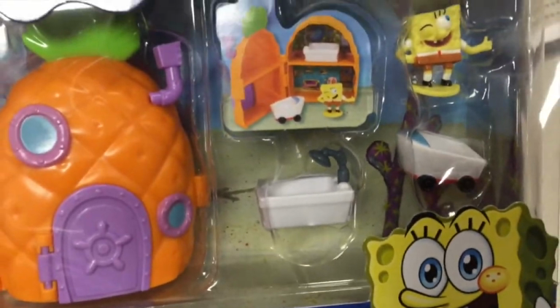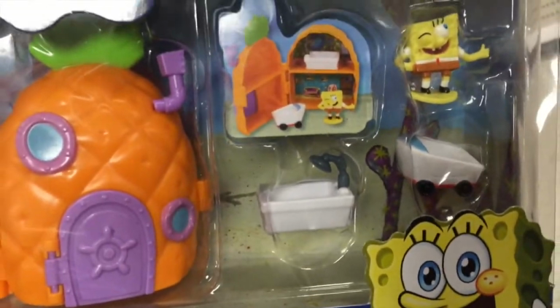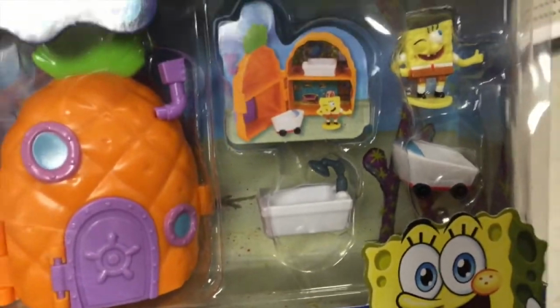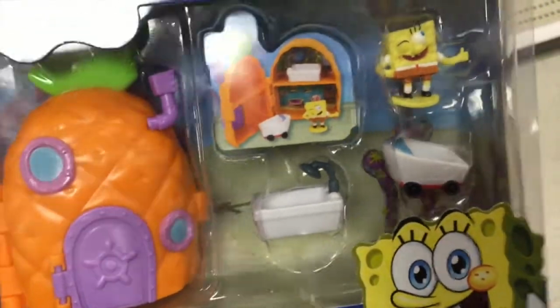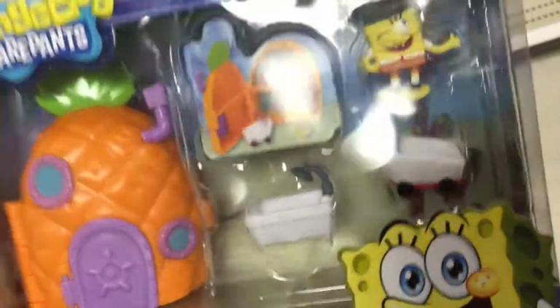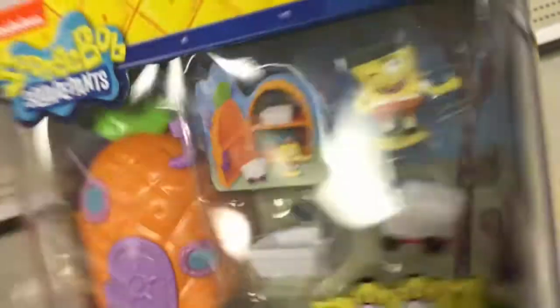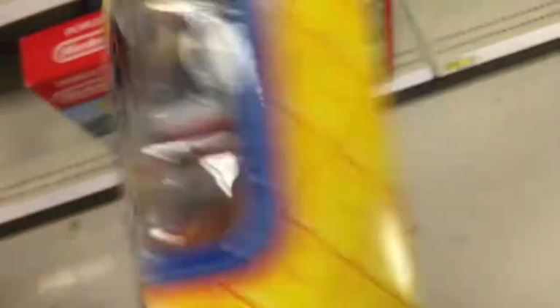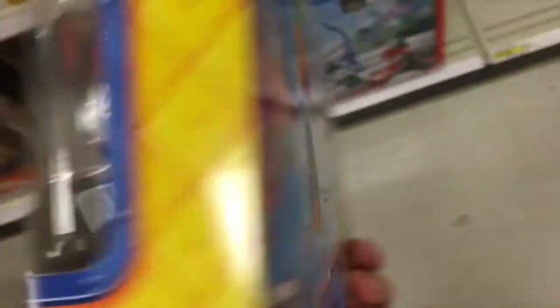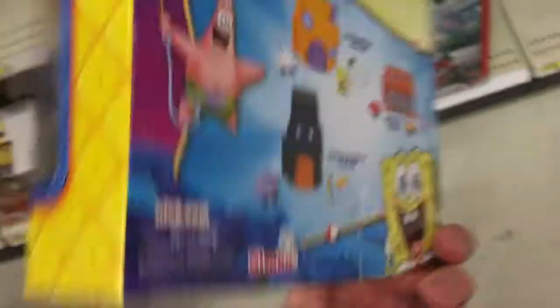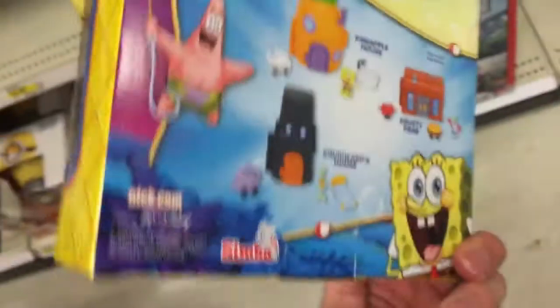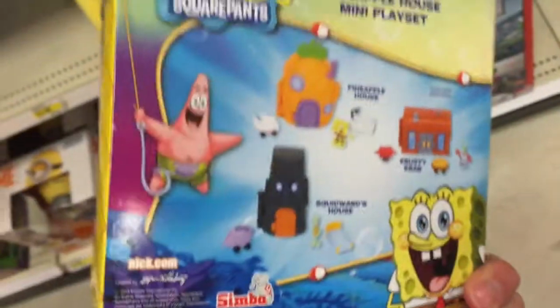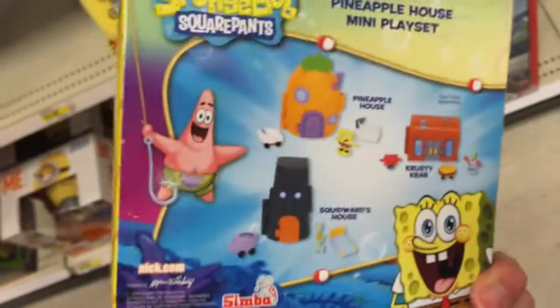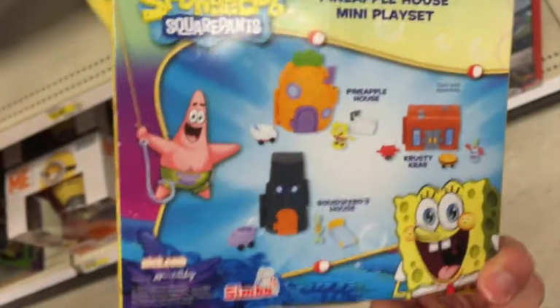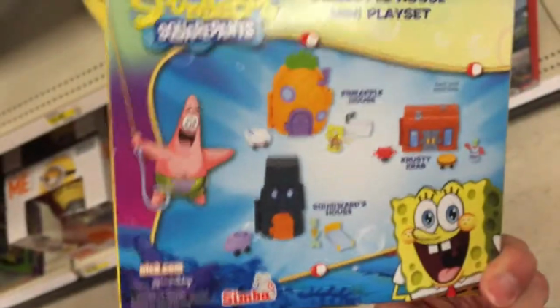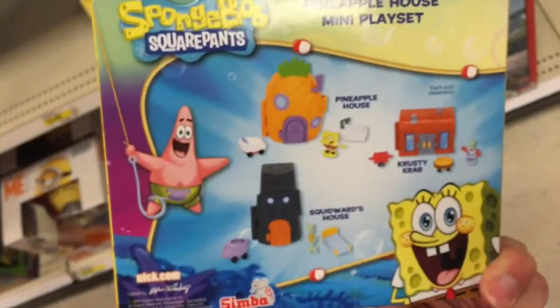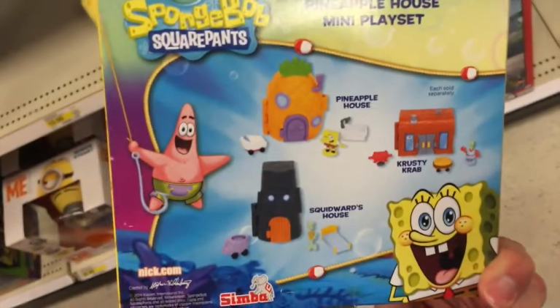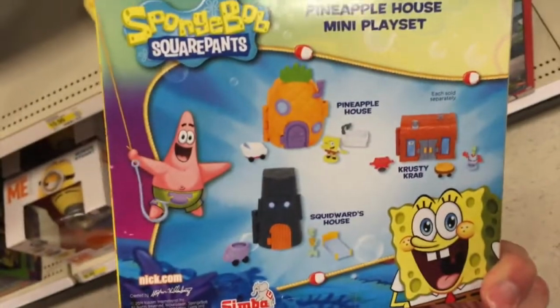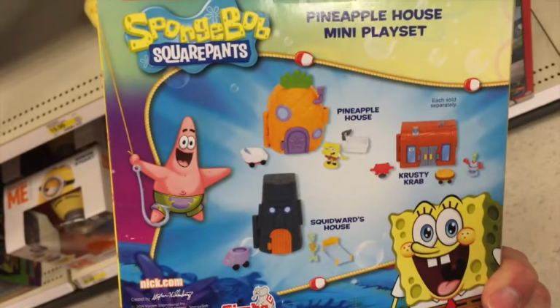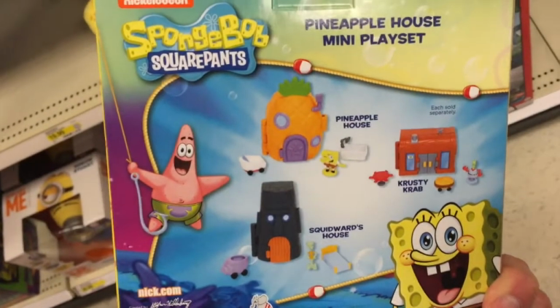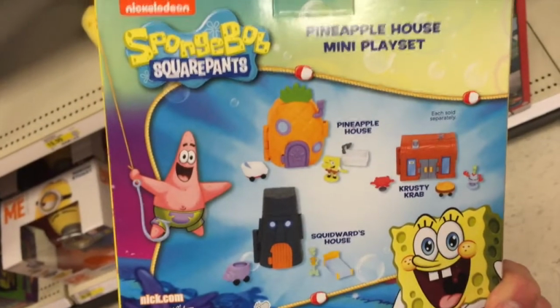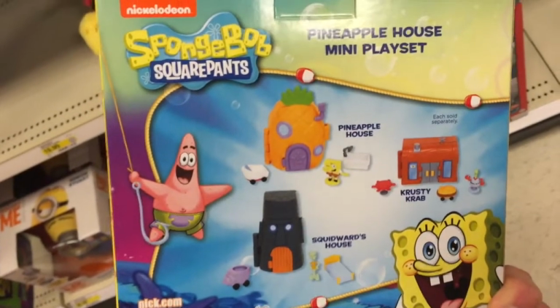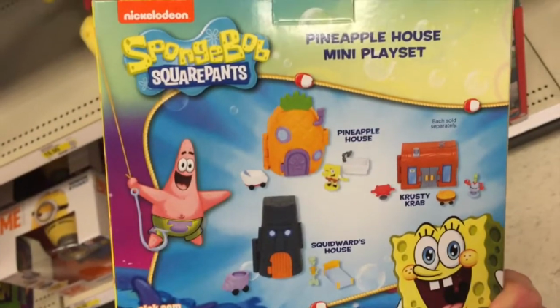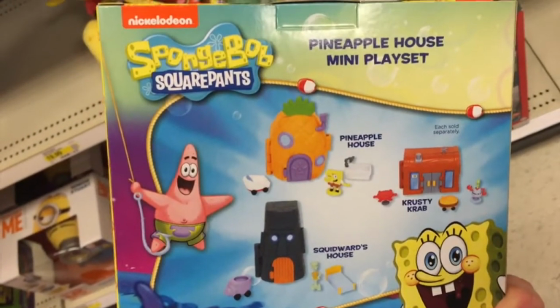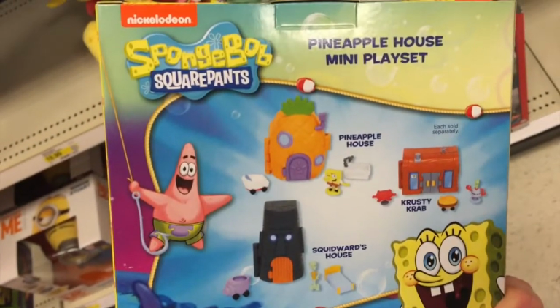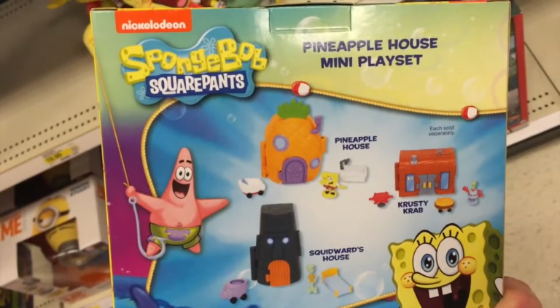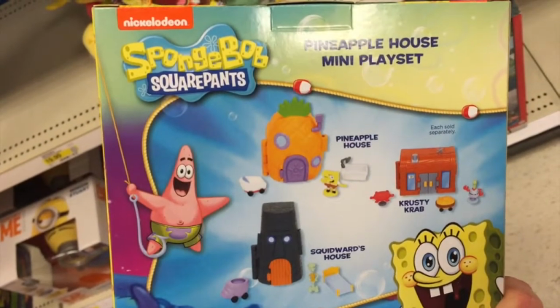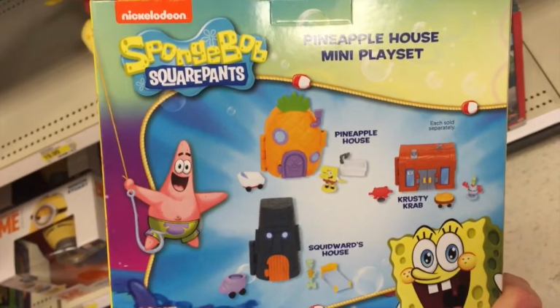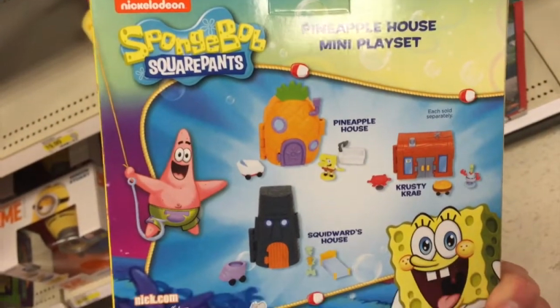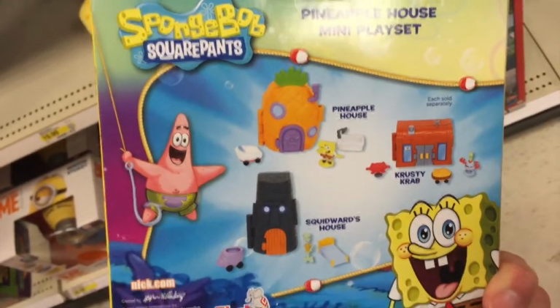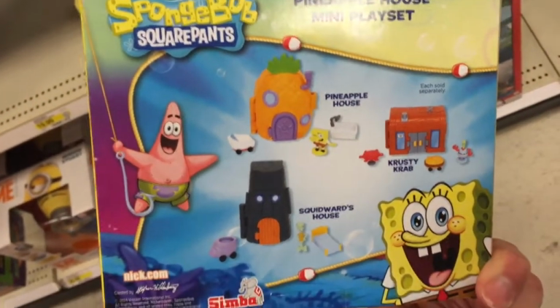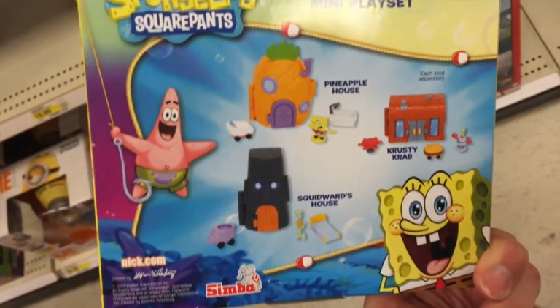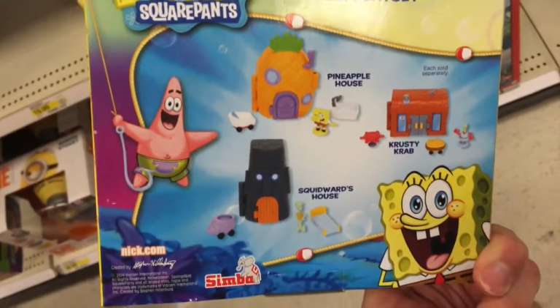These are super small — these are so cool. If you look at the back, there's two others in the series. We've done videos on both, so check those out.